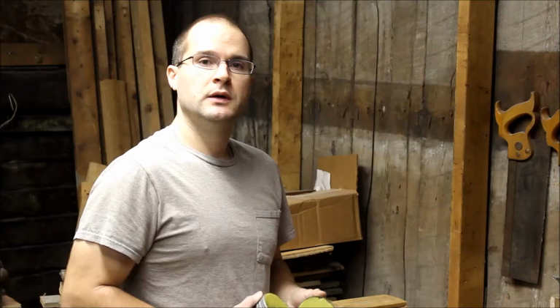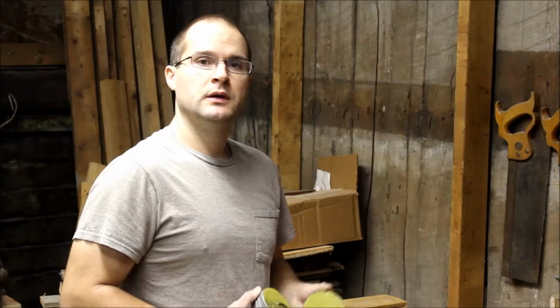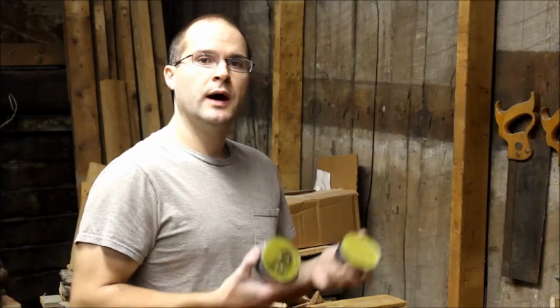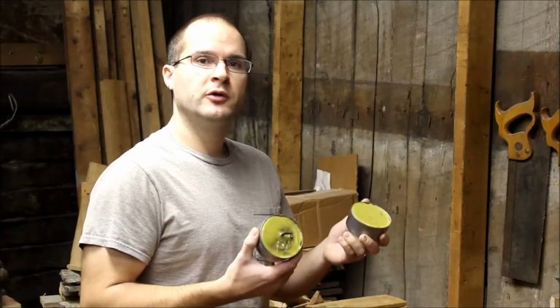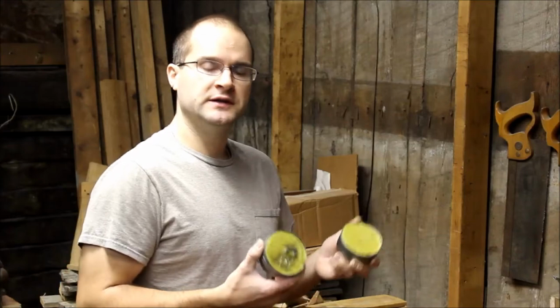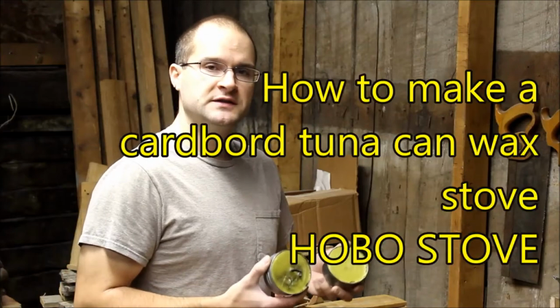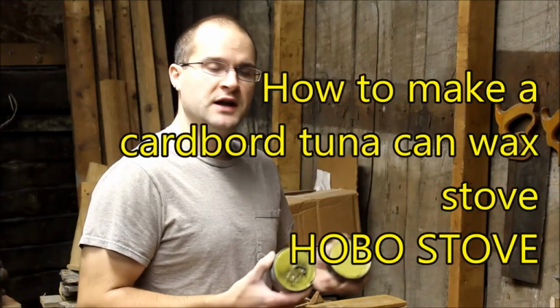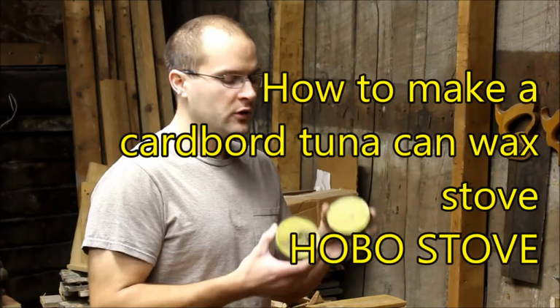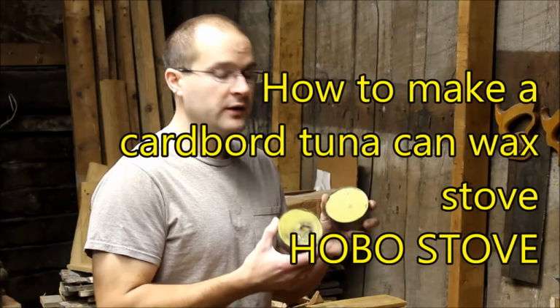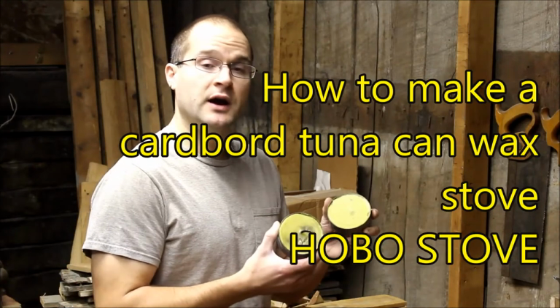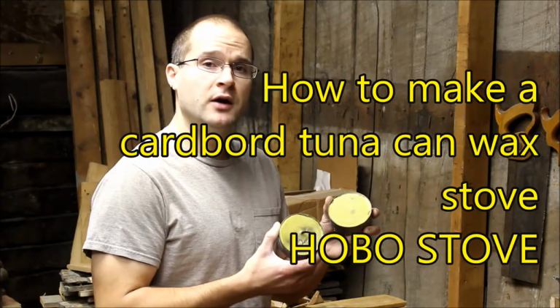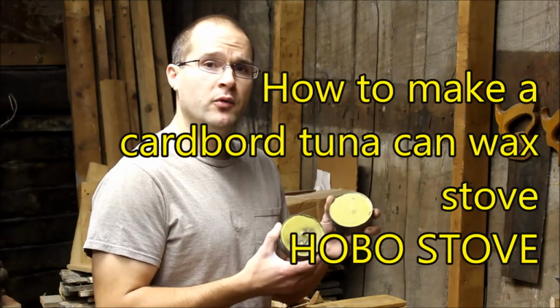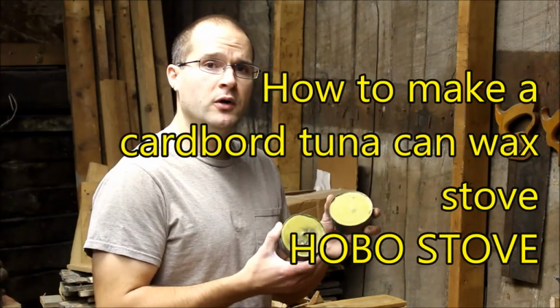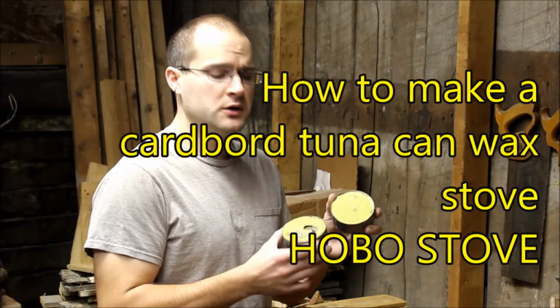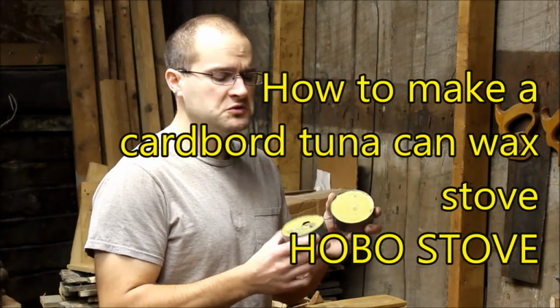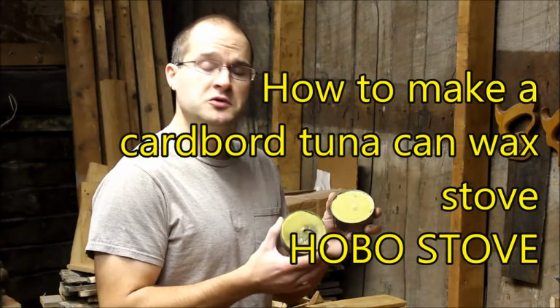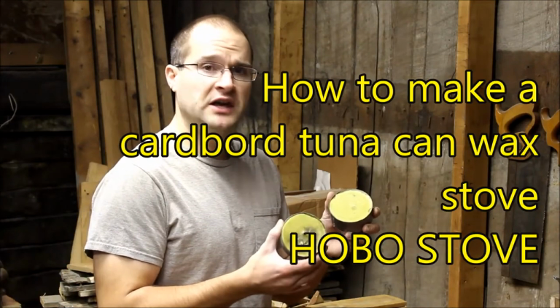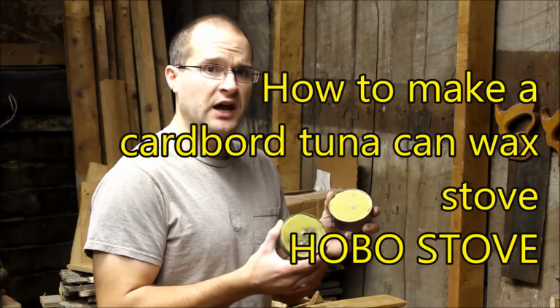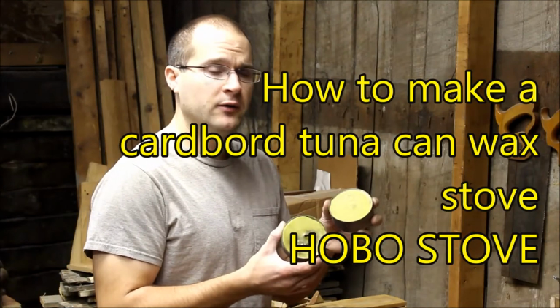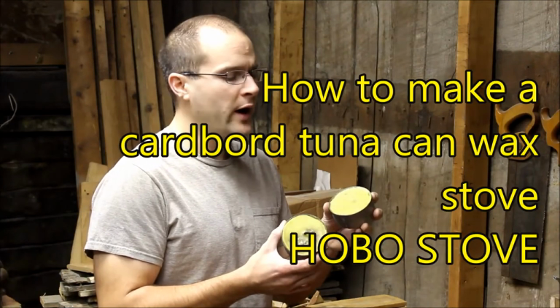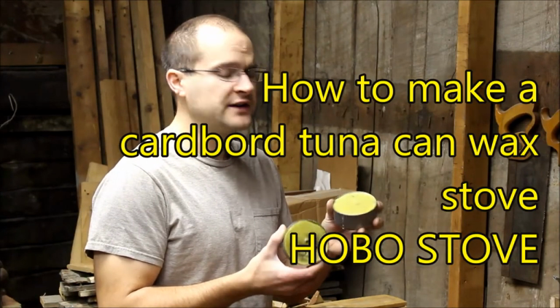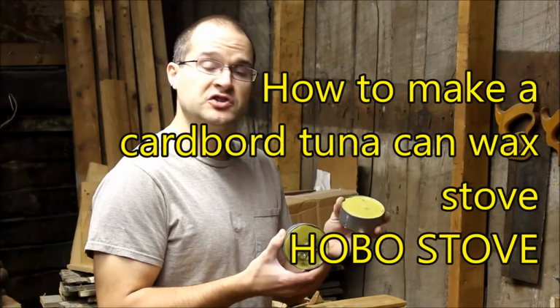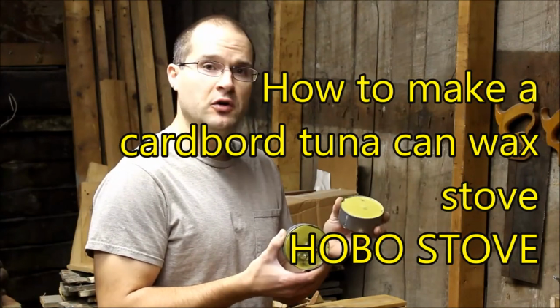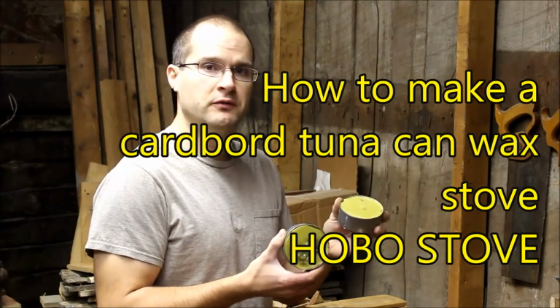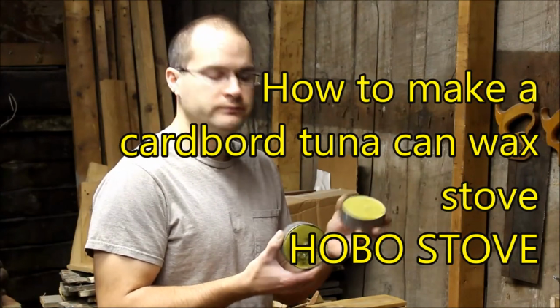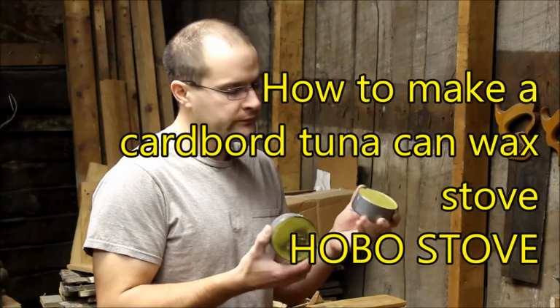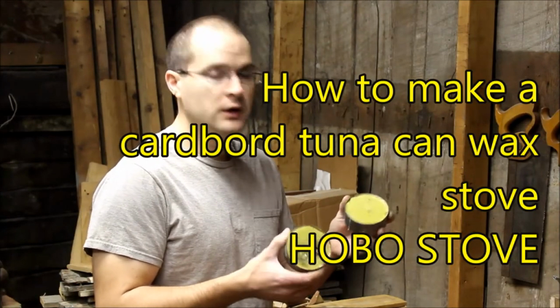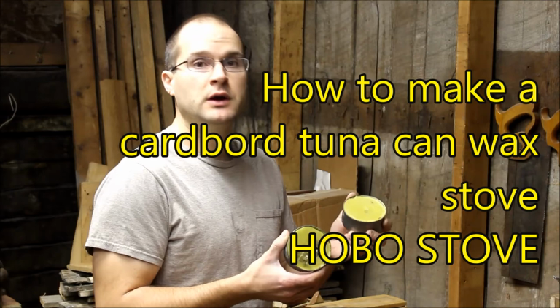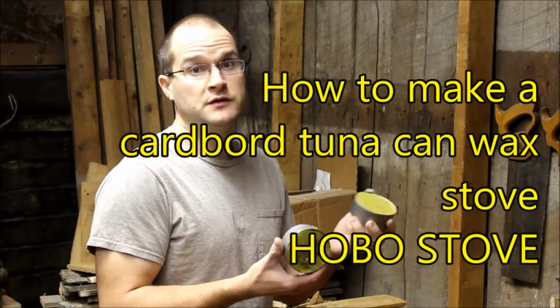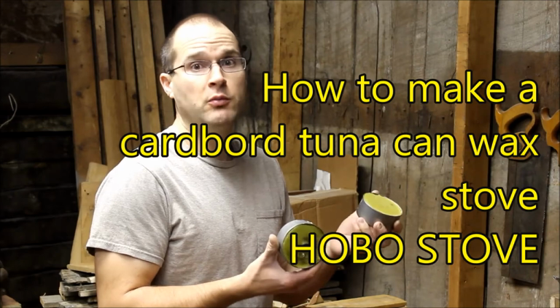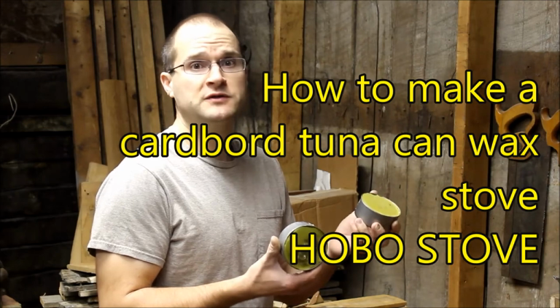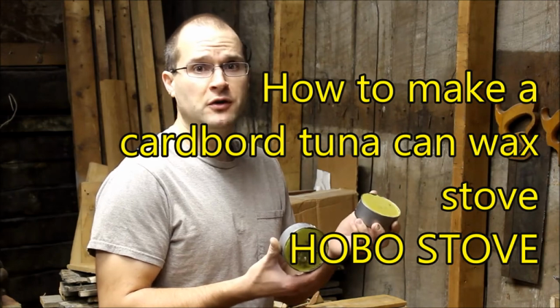I'm Chris and today we're going to make a cardboard tuna can wax stove. It's a hobo stove.